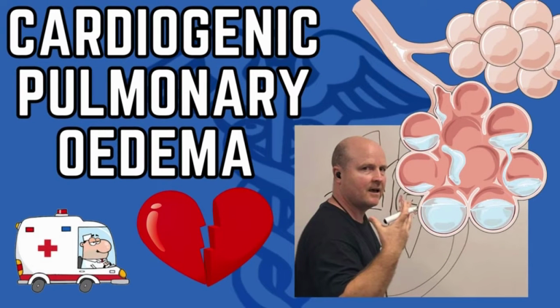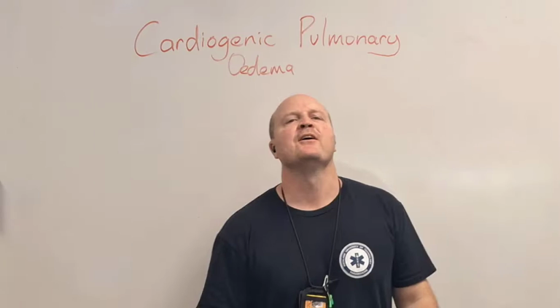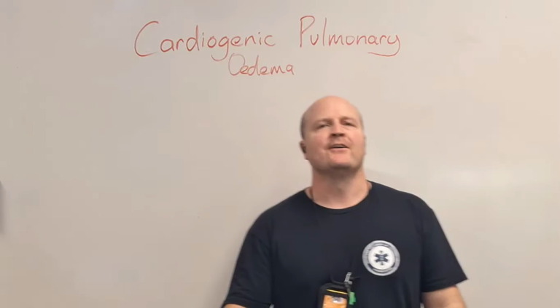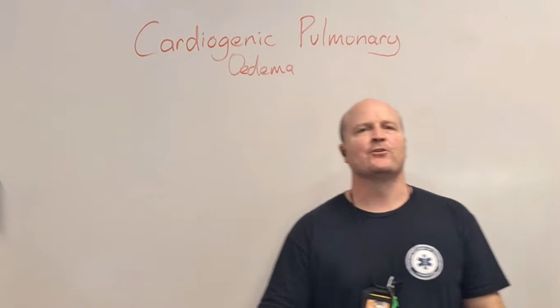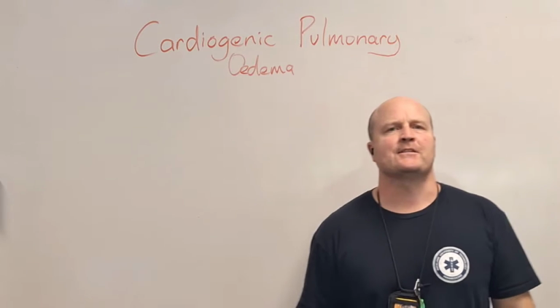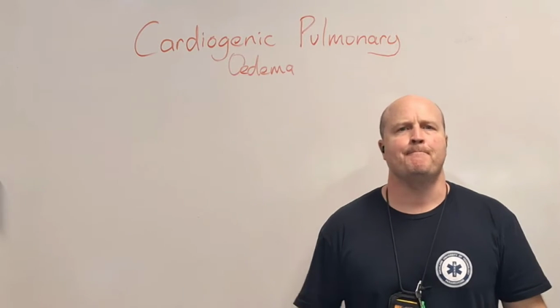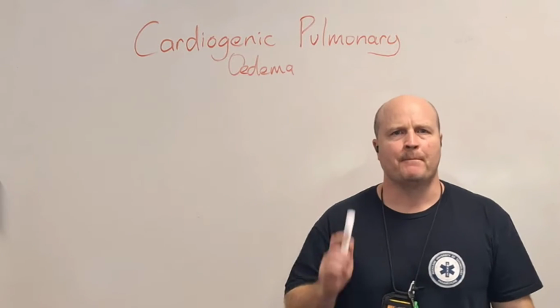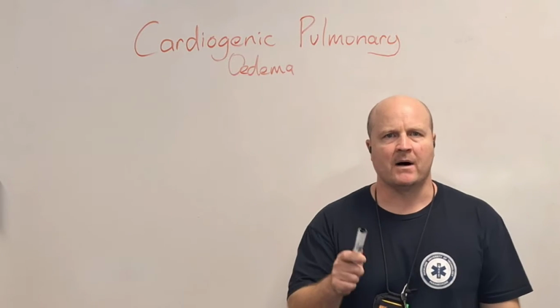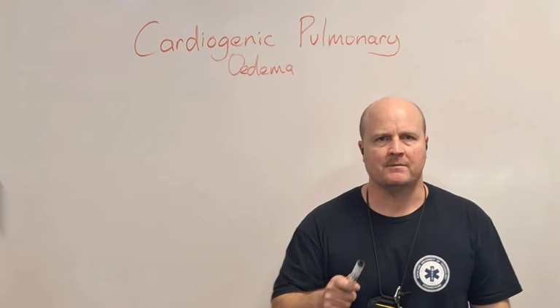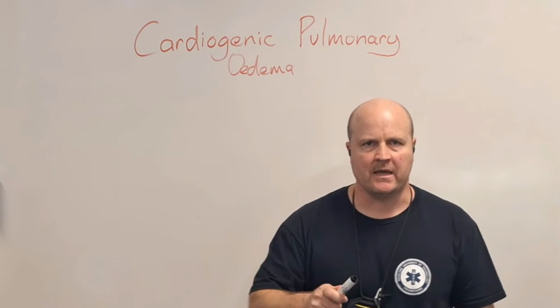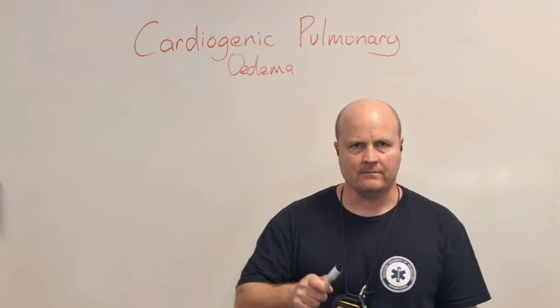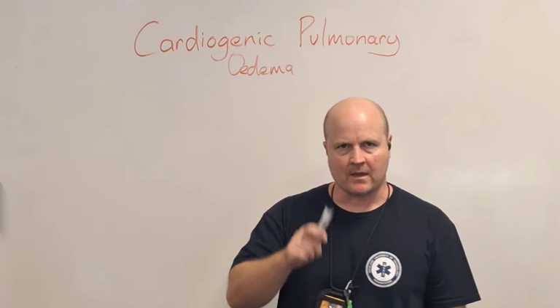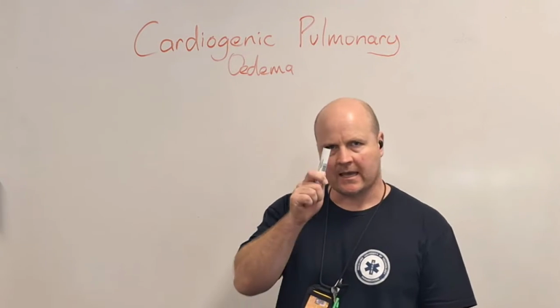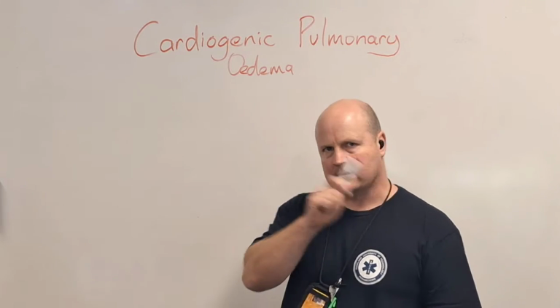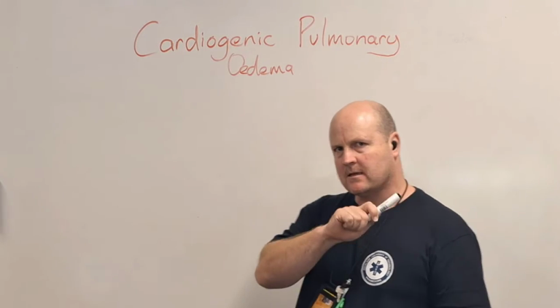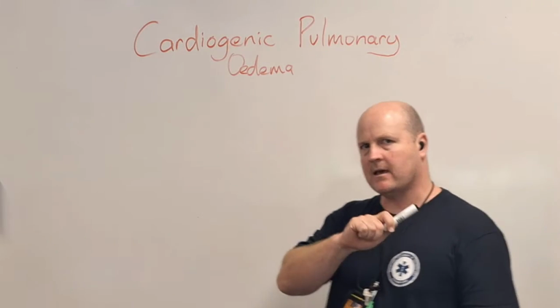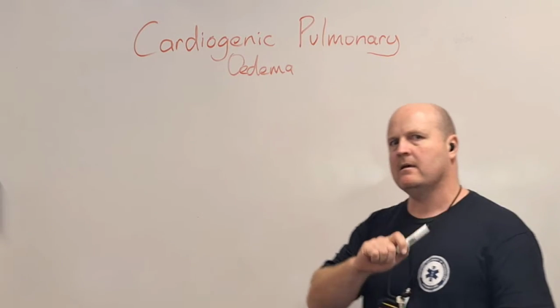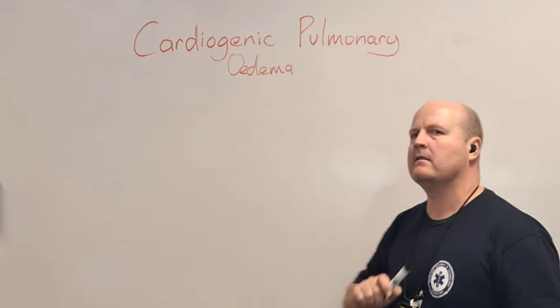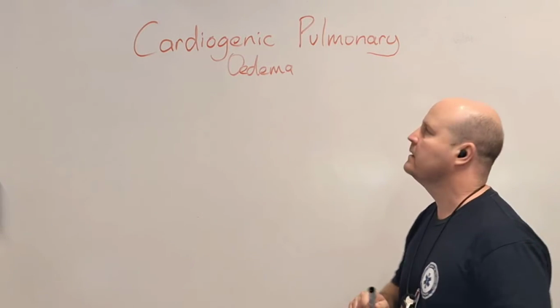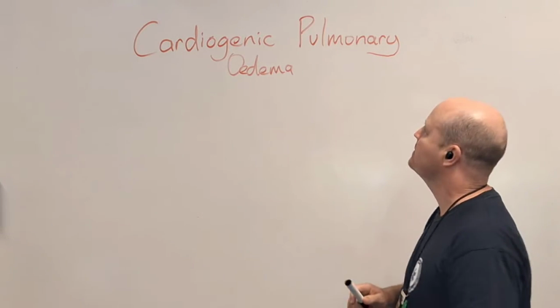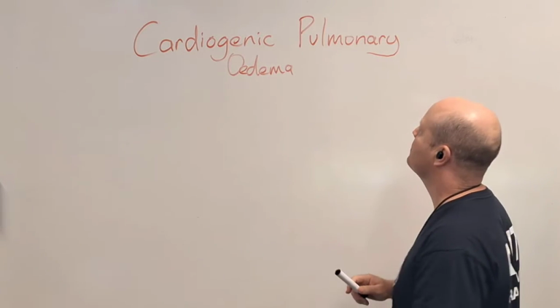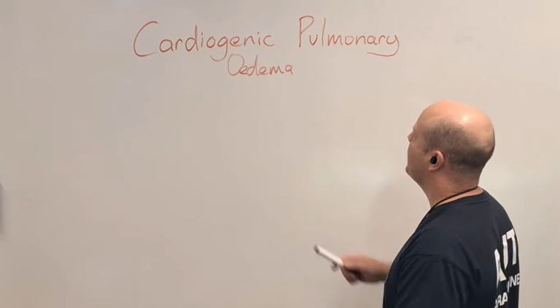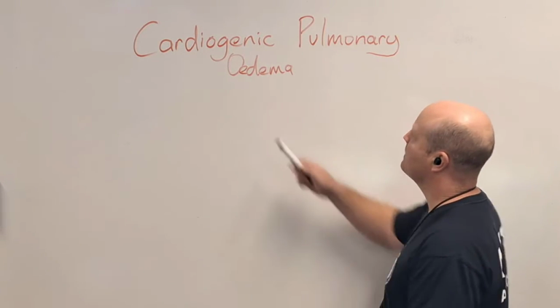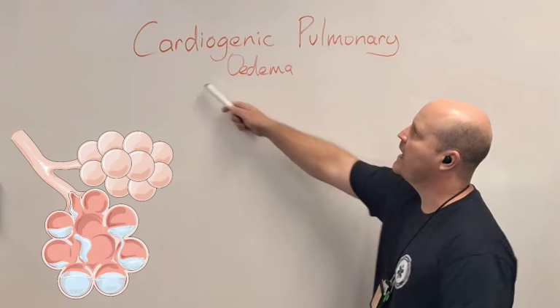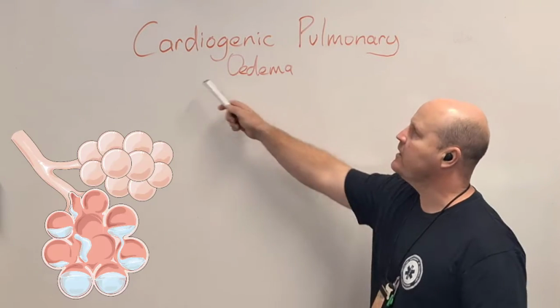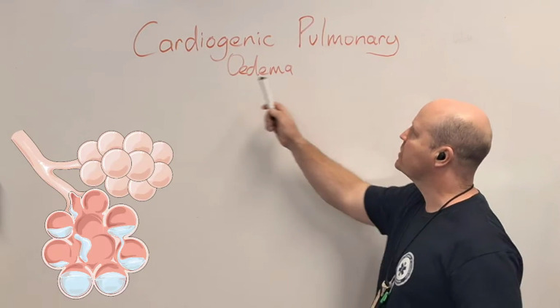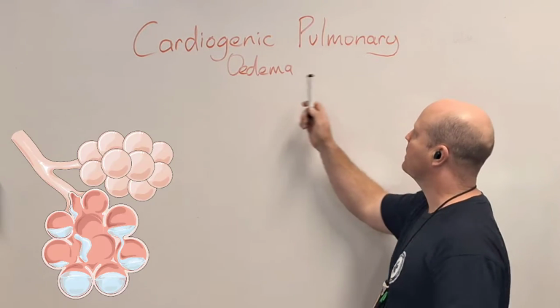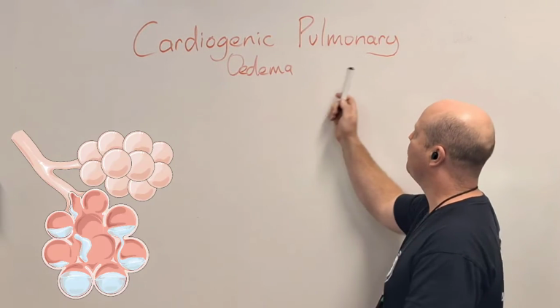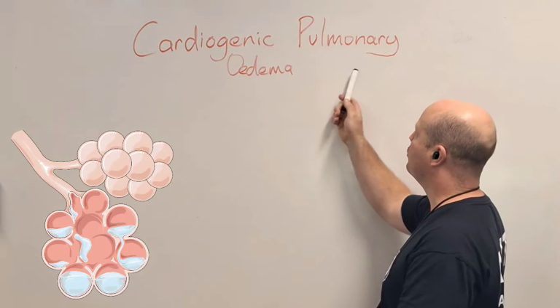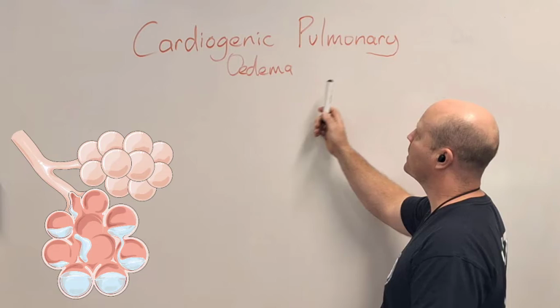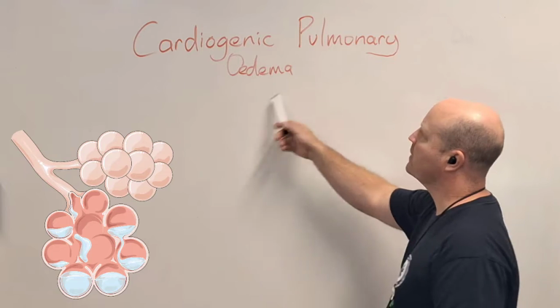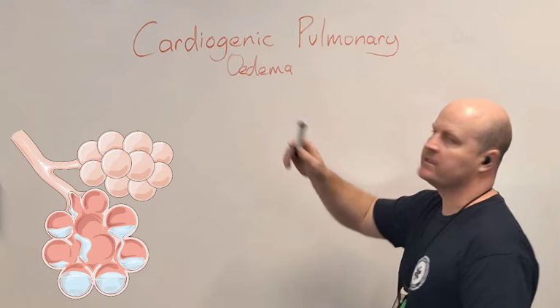Kia ora team, my name is Ben and today let's look at cardiogenic pulmonary edema.